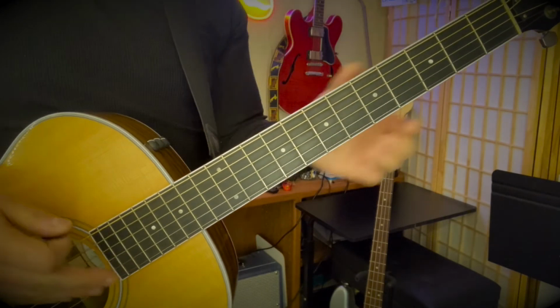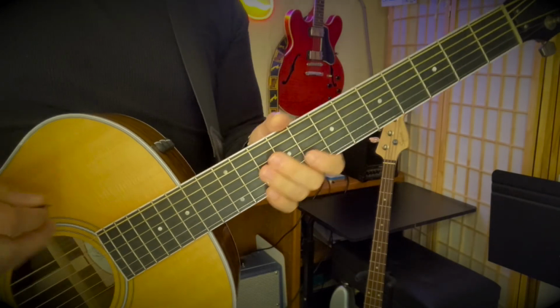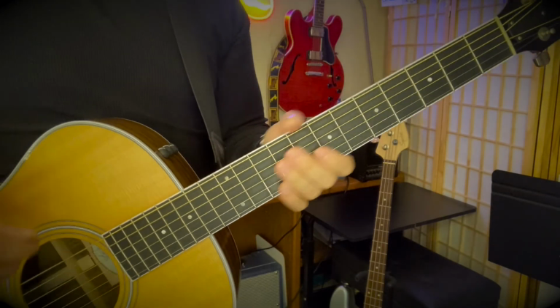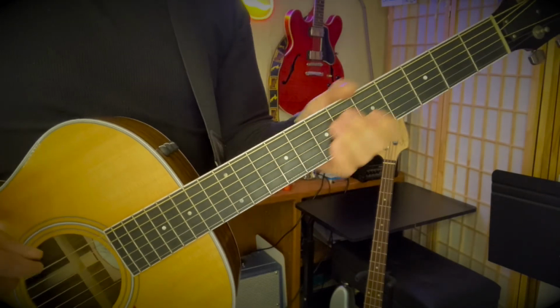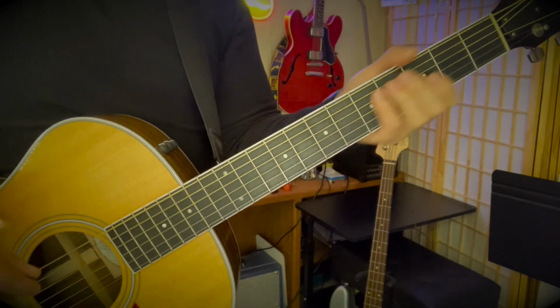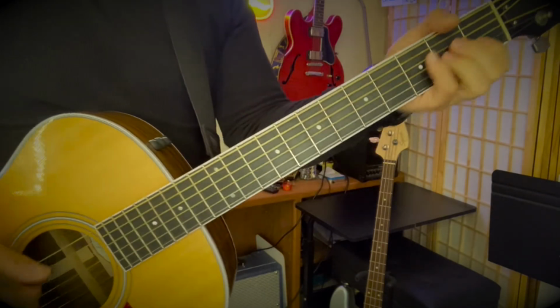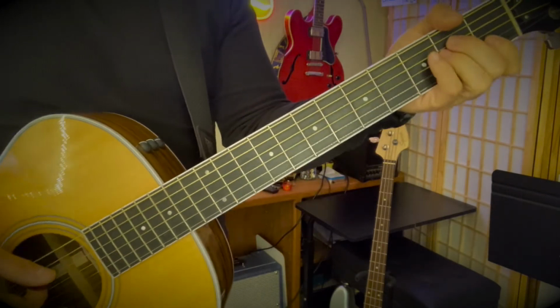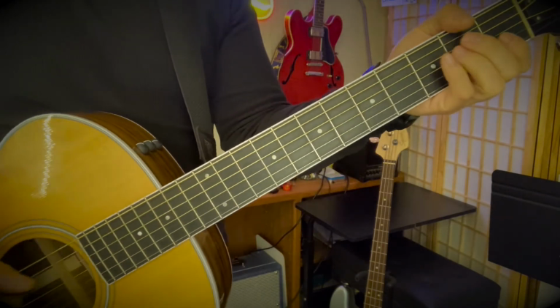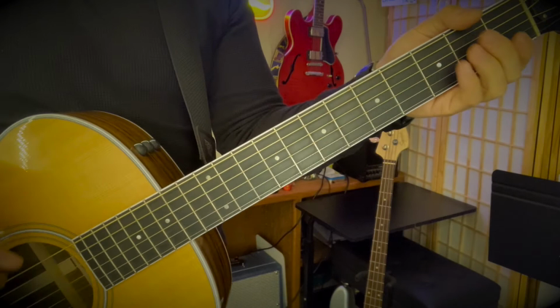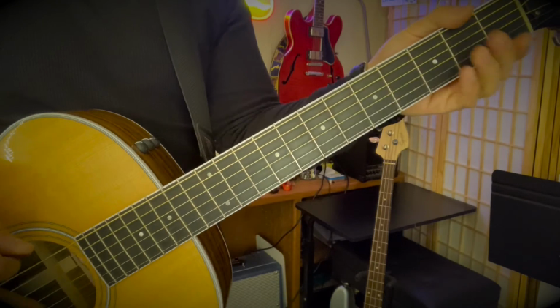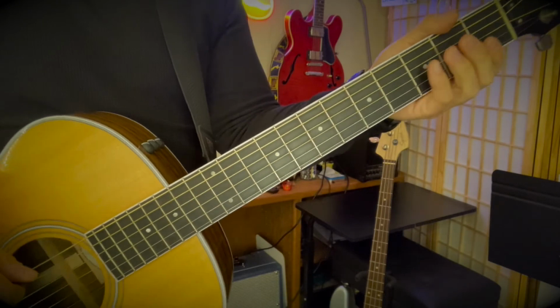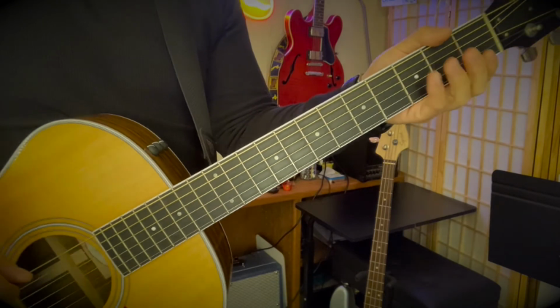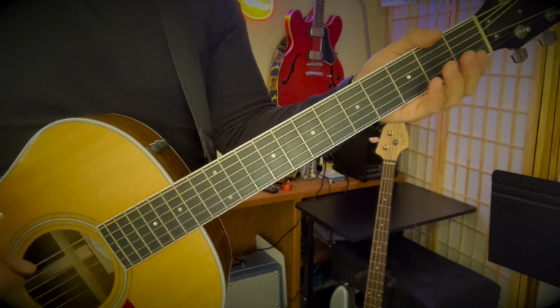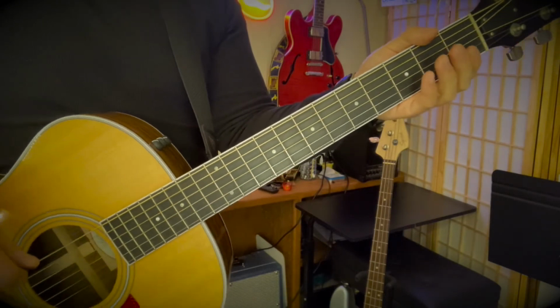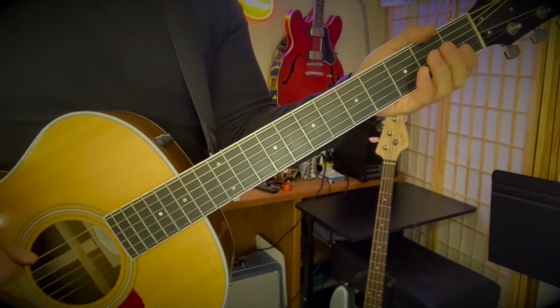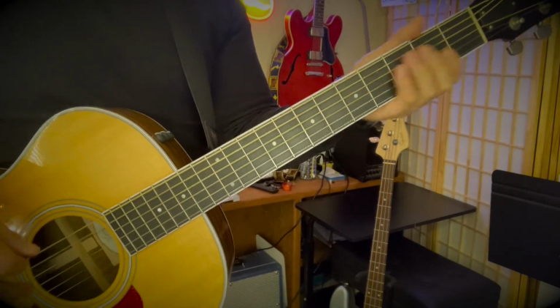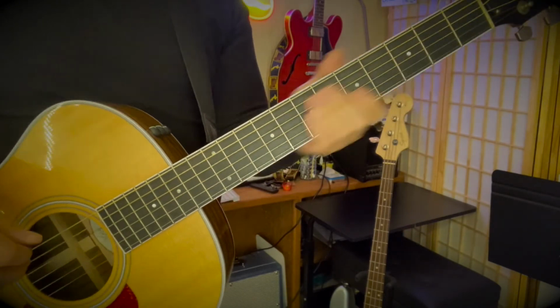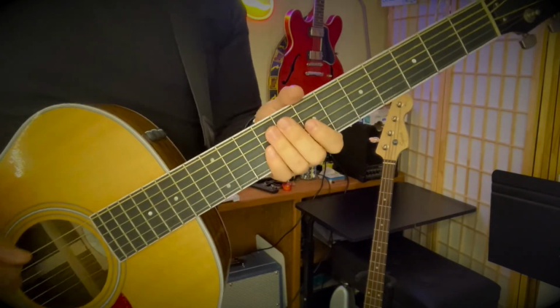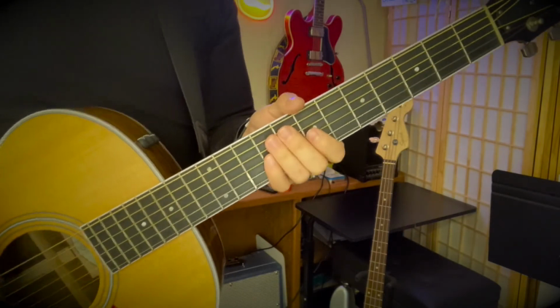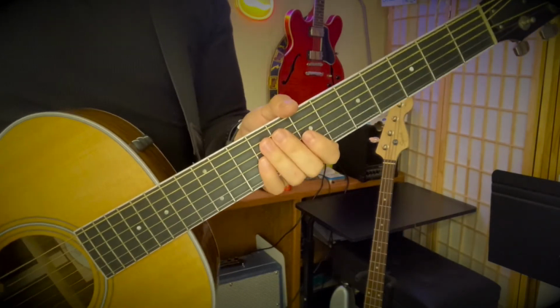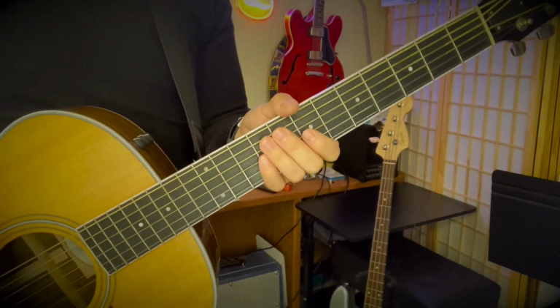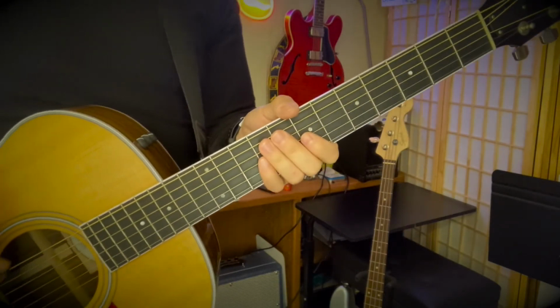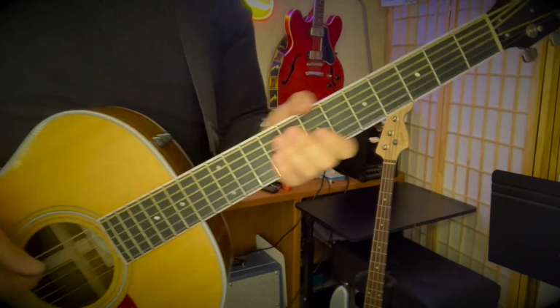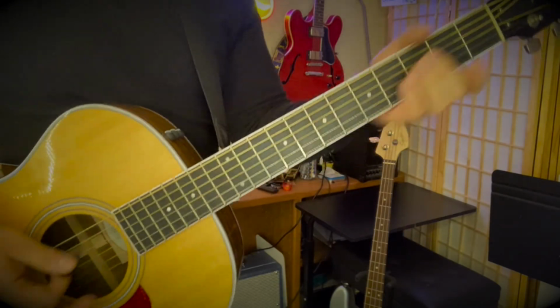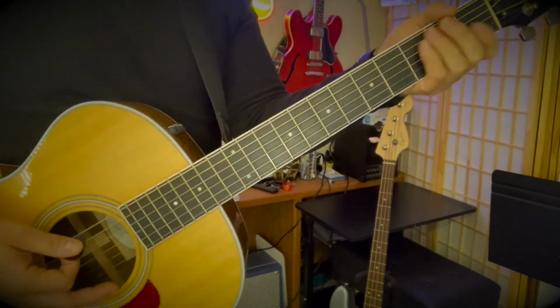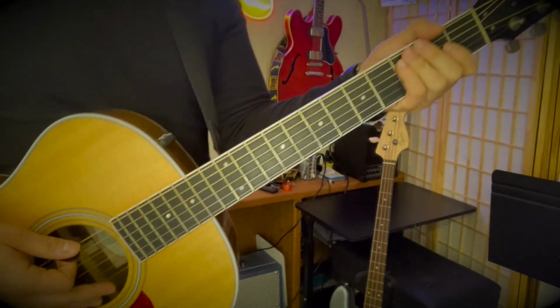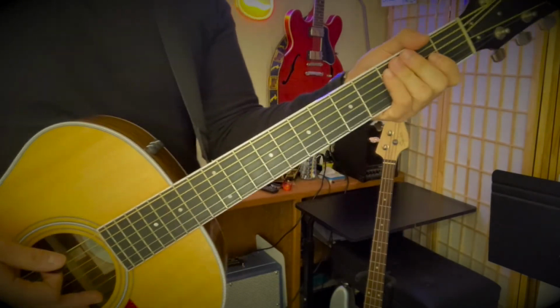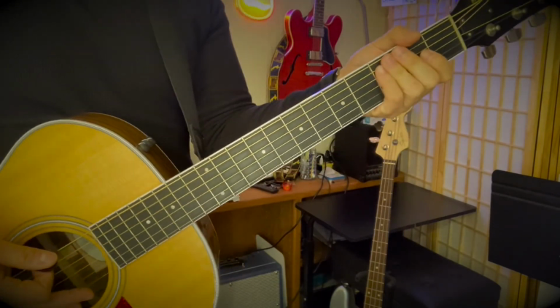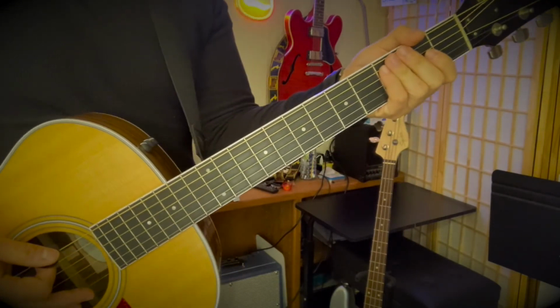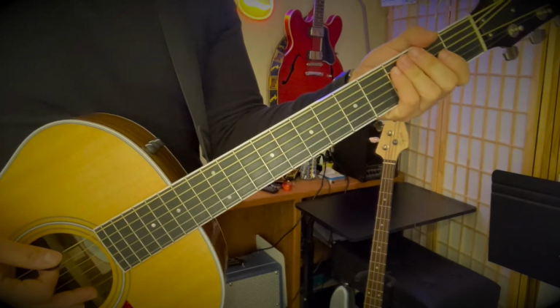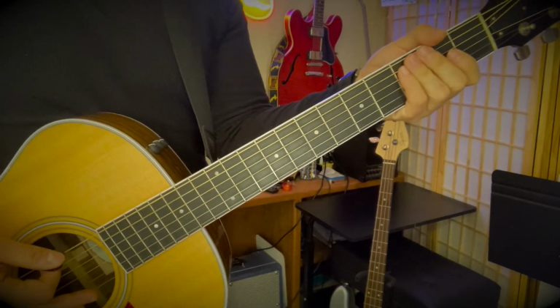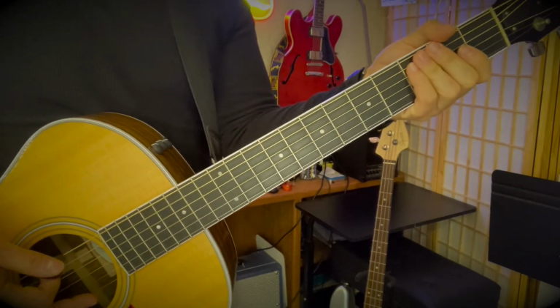It'll basically do that sequence twice. You've got the intro and then you've got the chords for the verses.